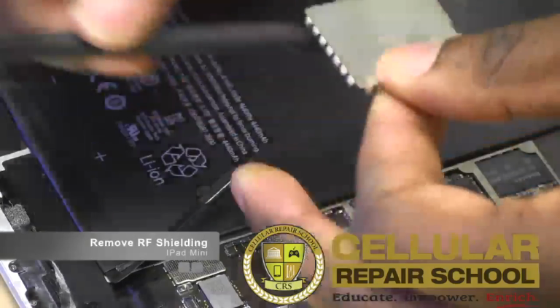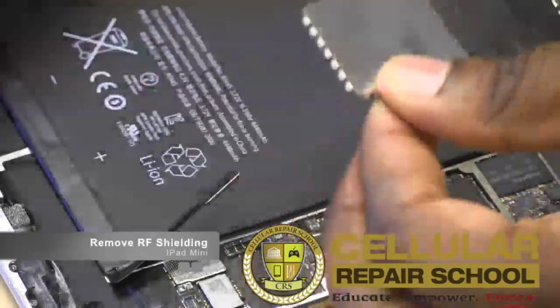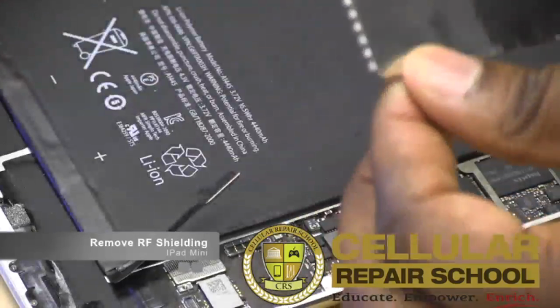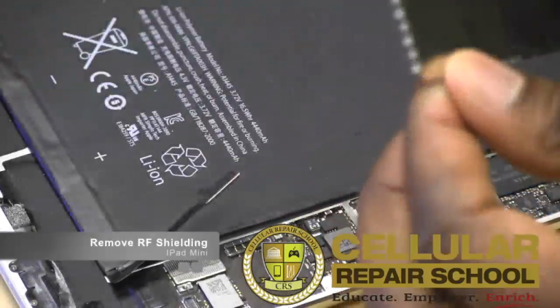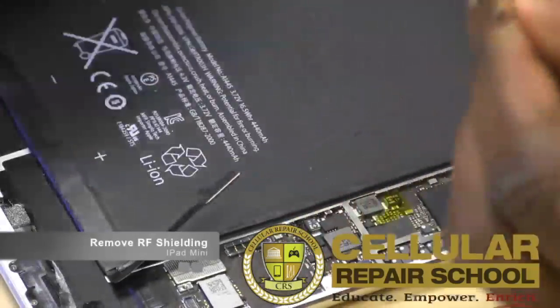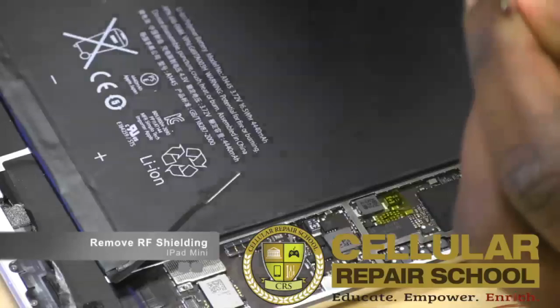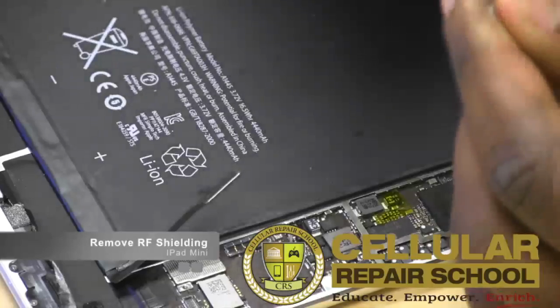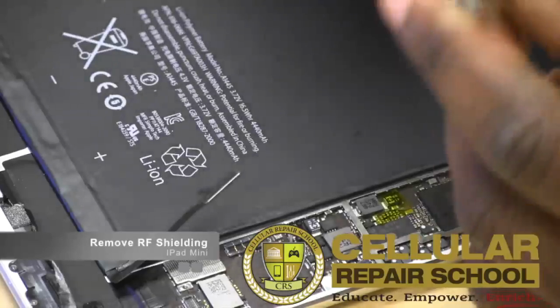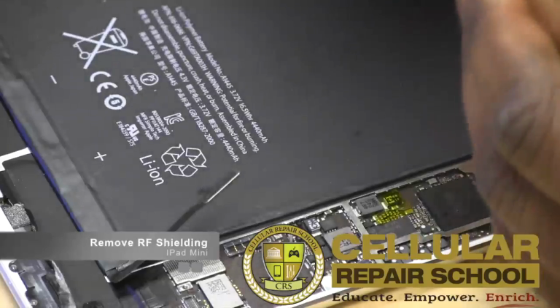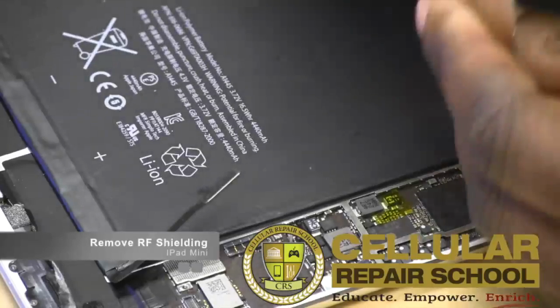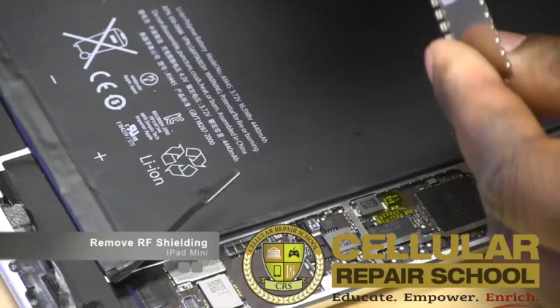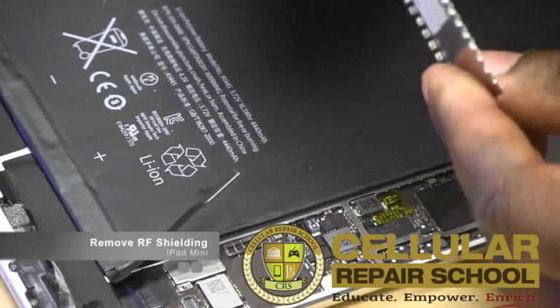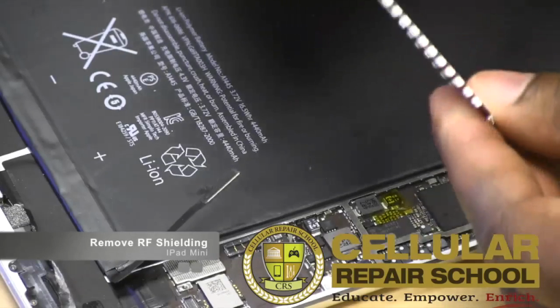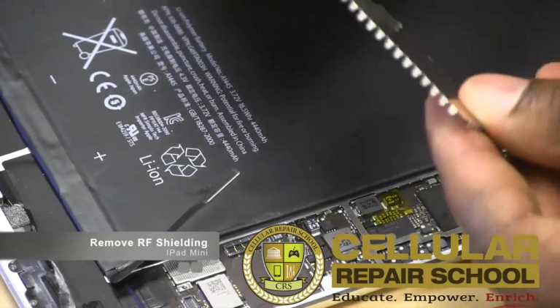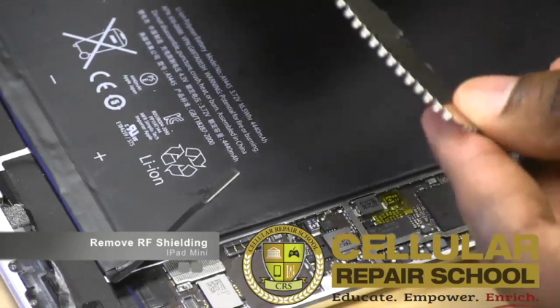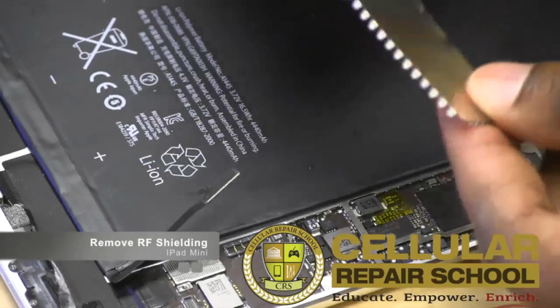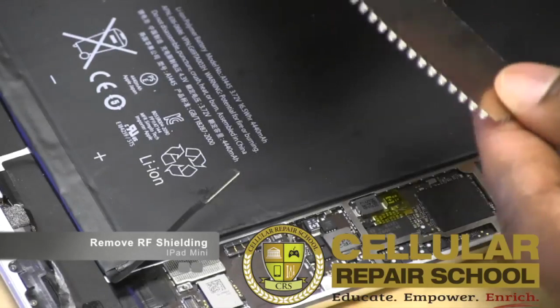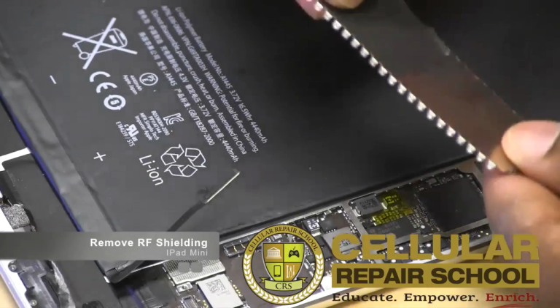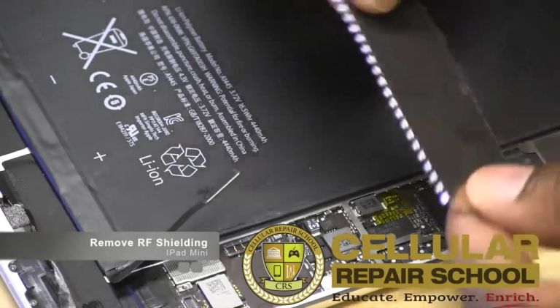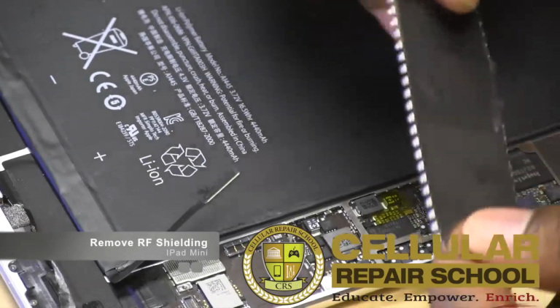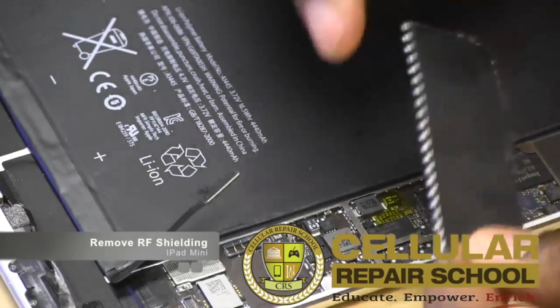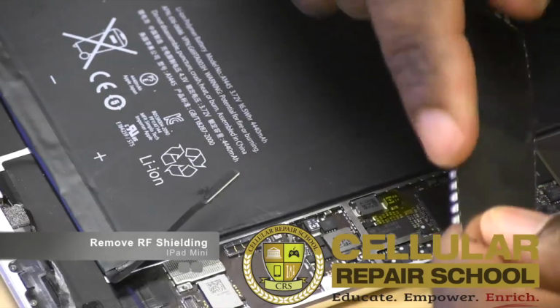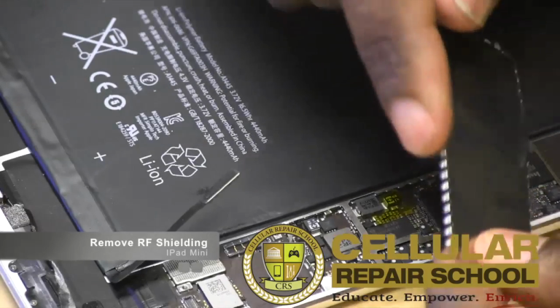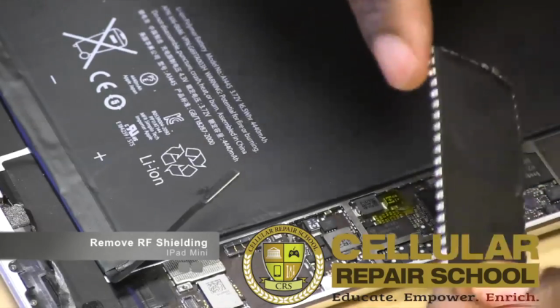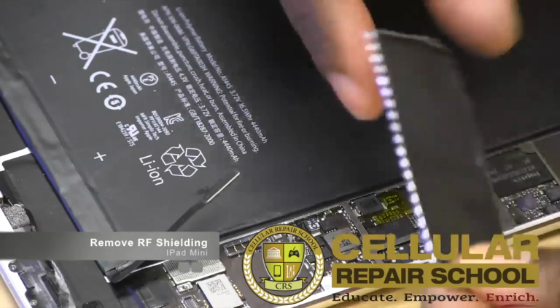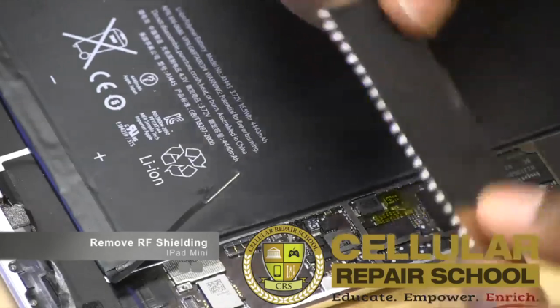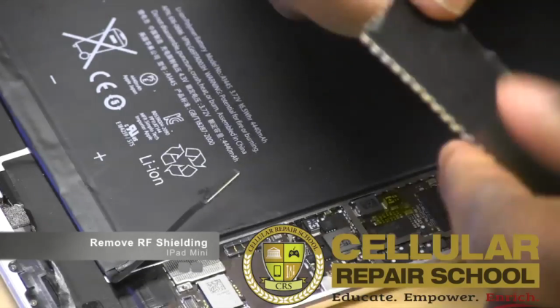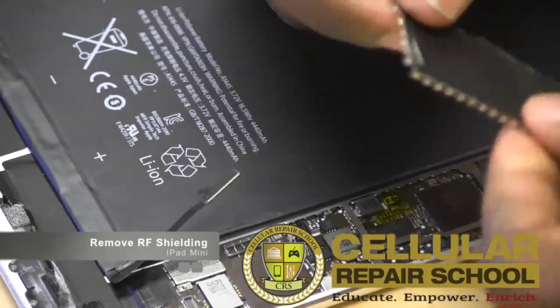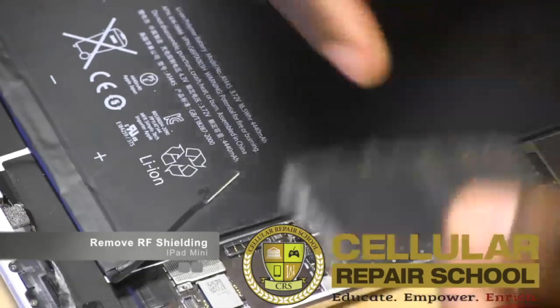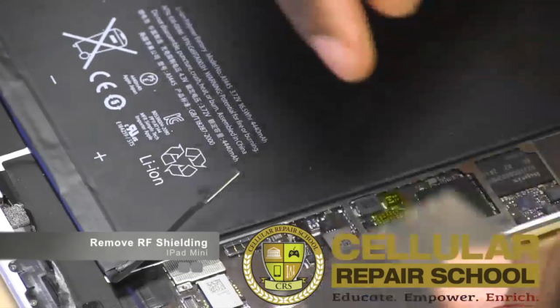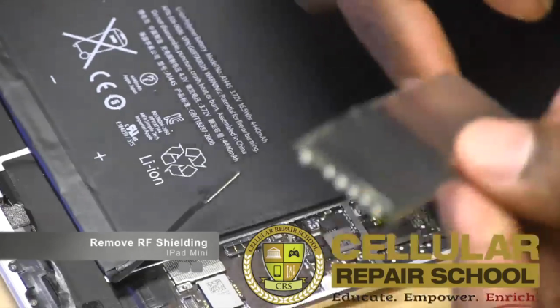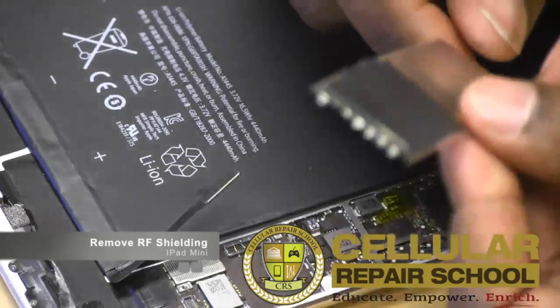It's very simple, very easy. It's just clips. You're going to take those clips right off, and you guys can see those clips all the way around.